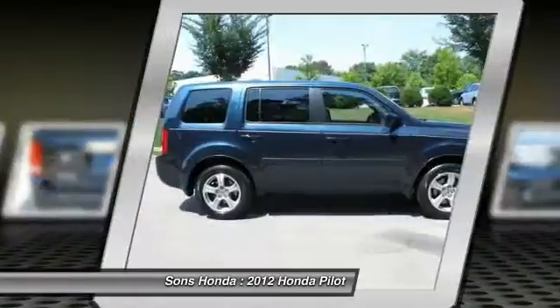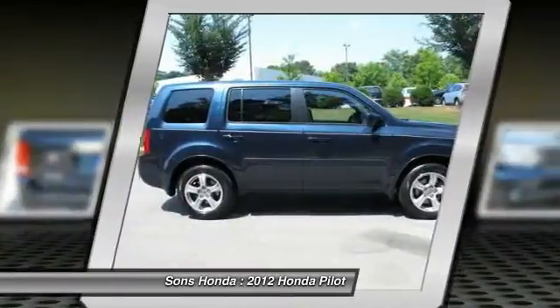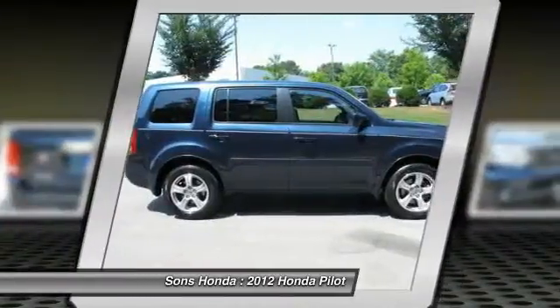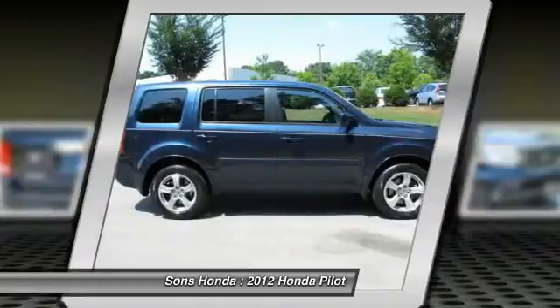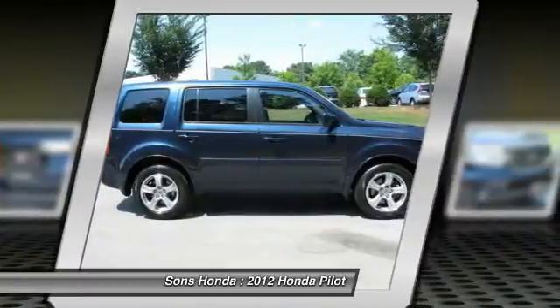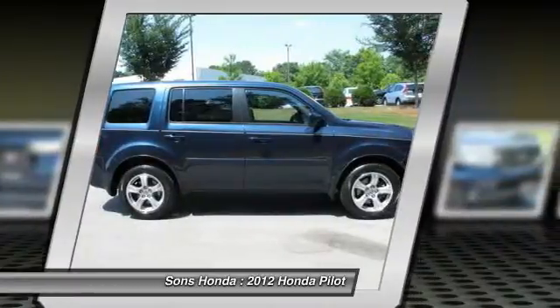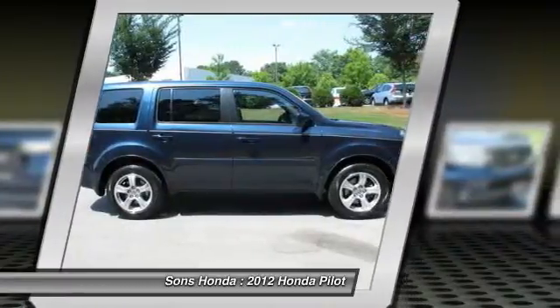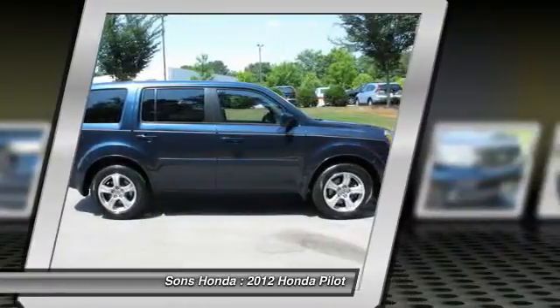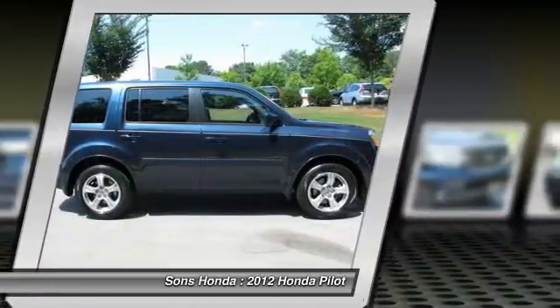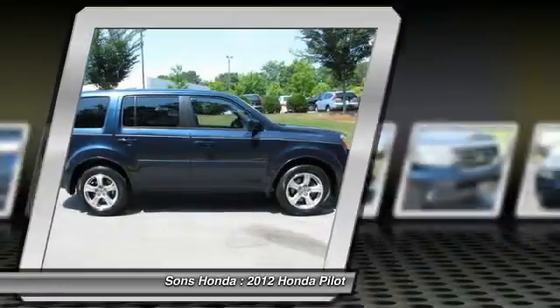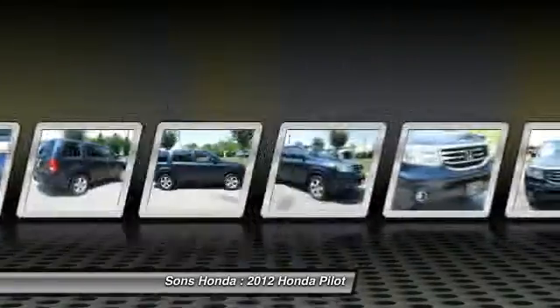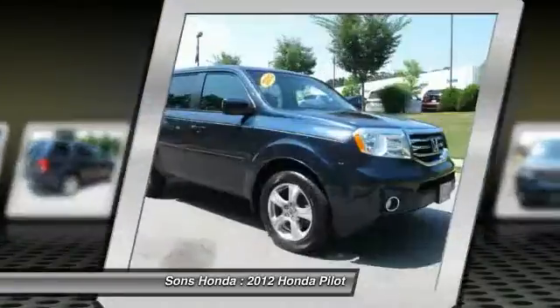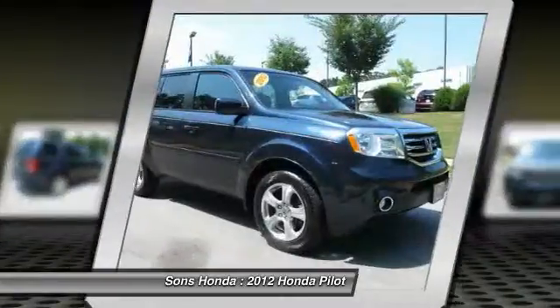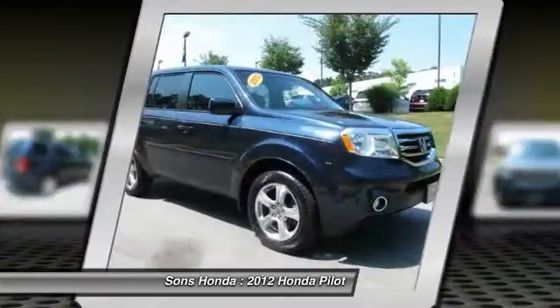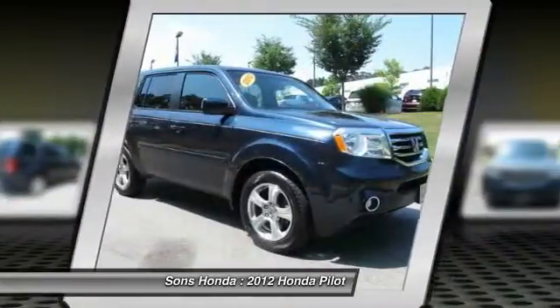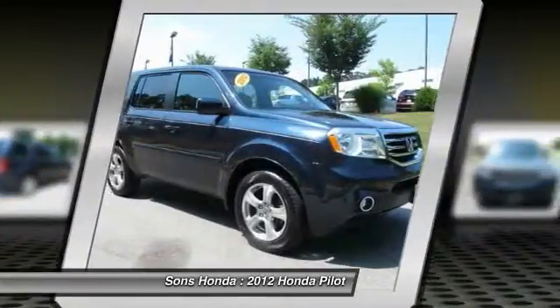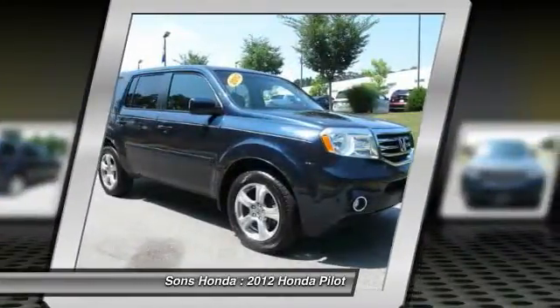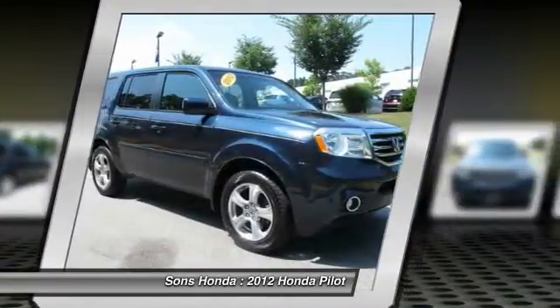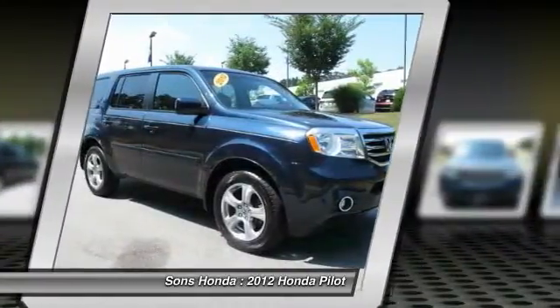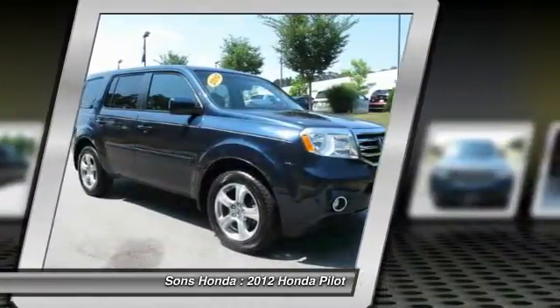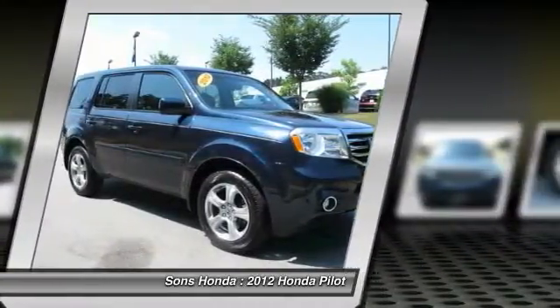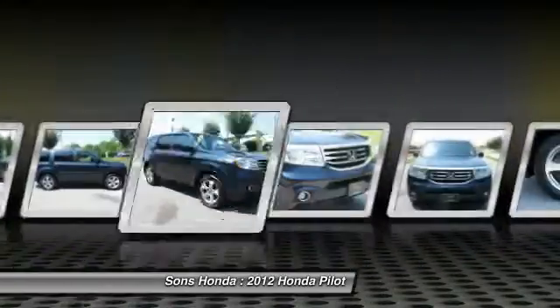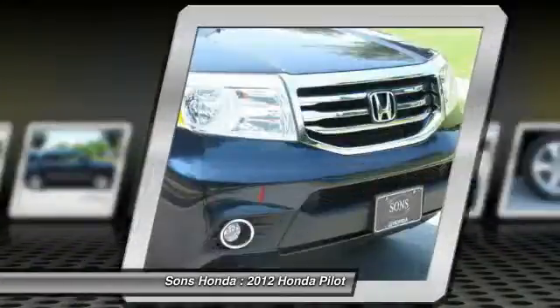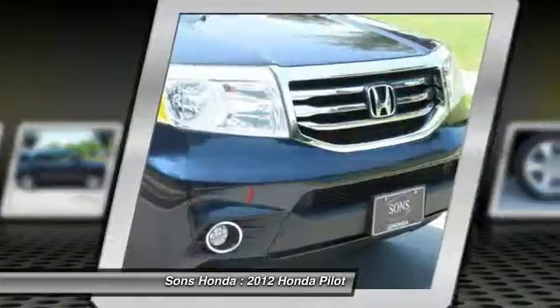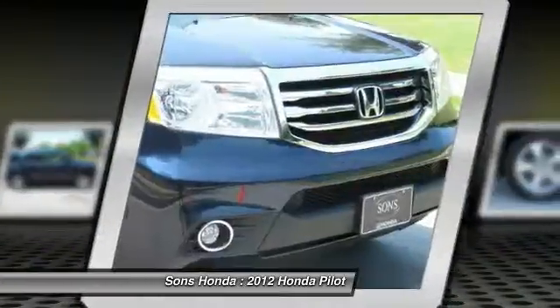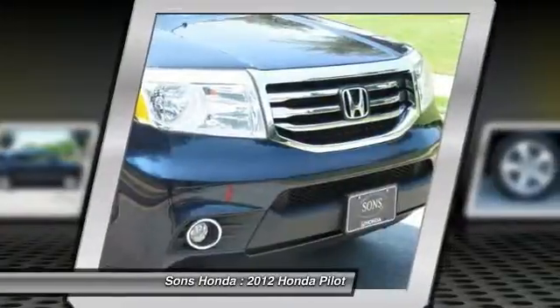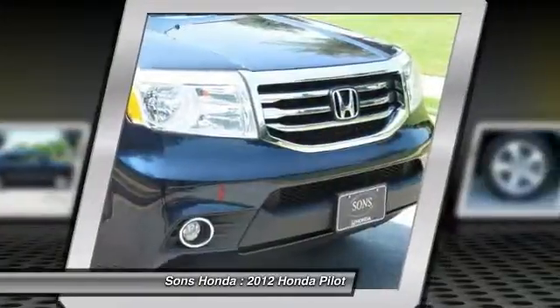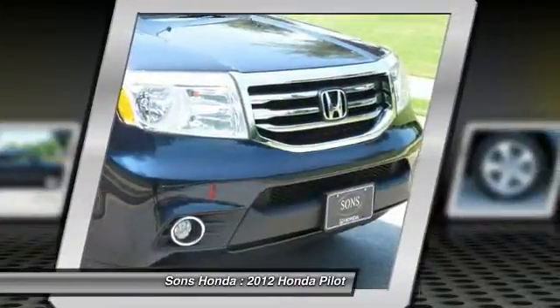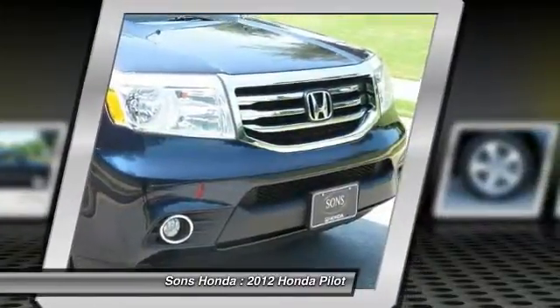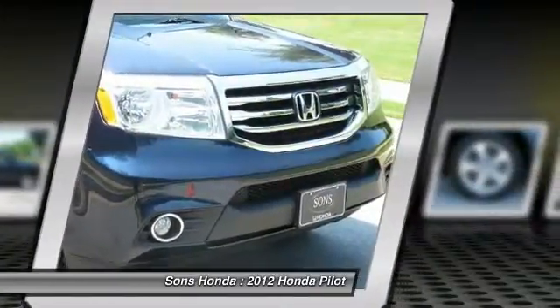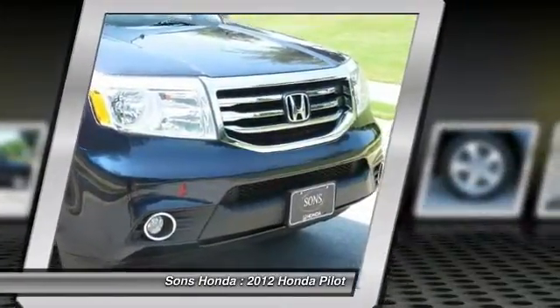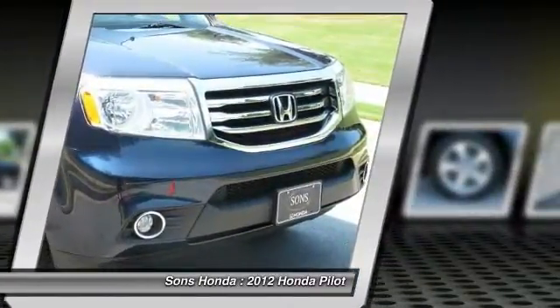Front Bluetooth wireless data link for hands-free phone, power steering, aluminum wheels, cruise control, rear defrost.